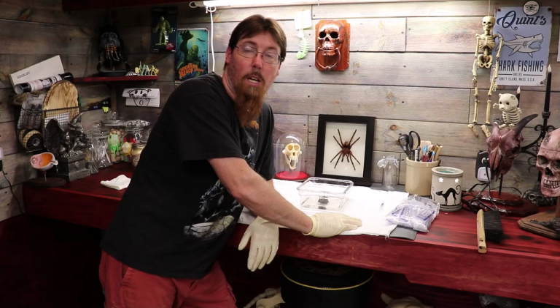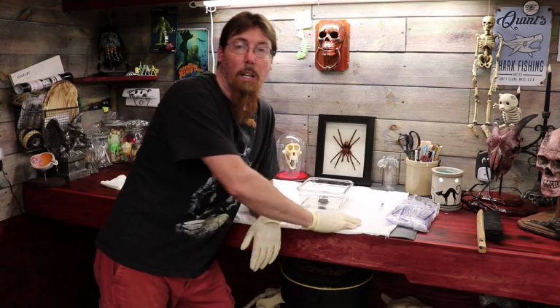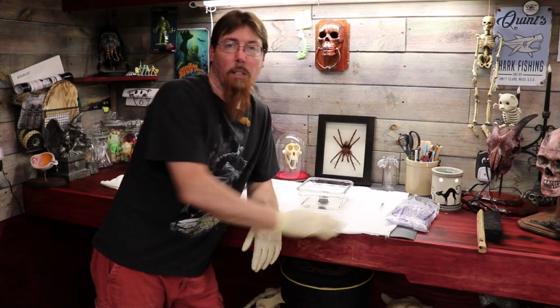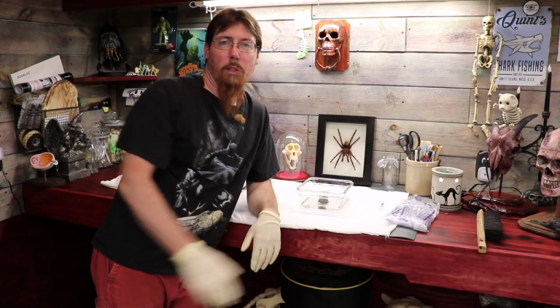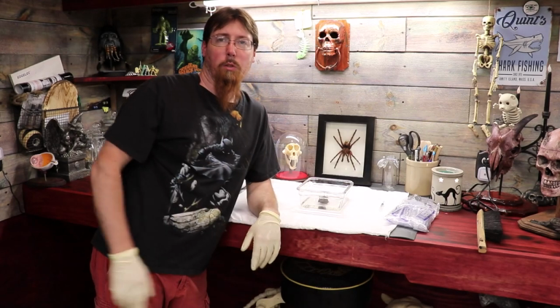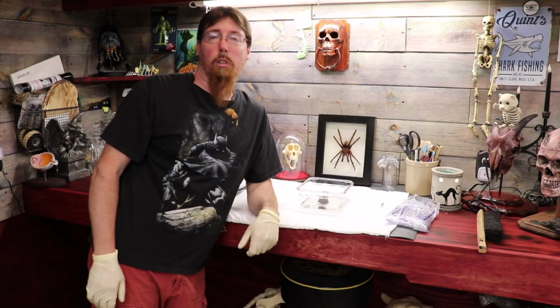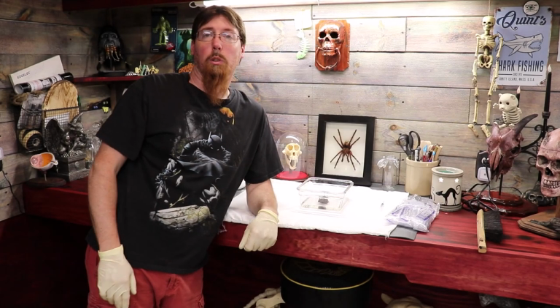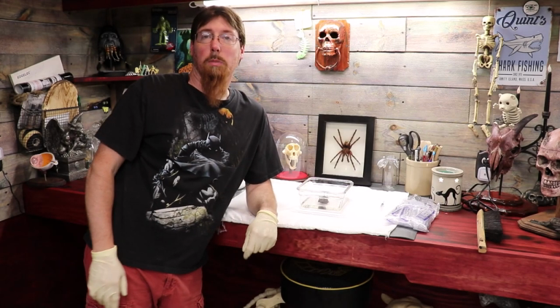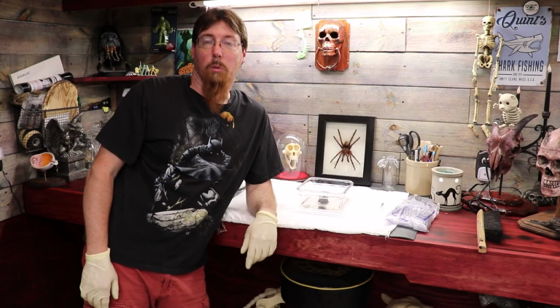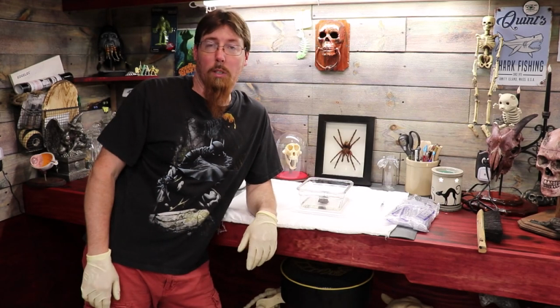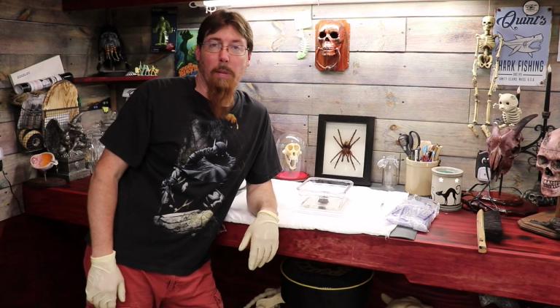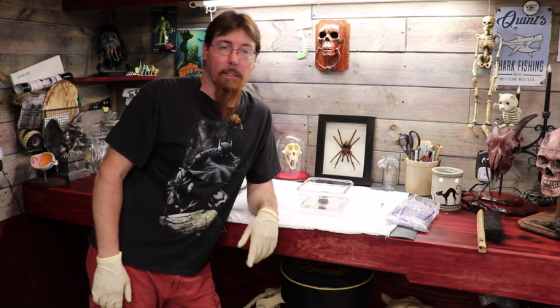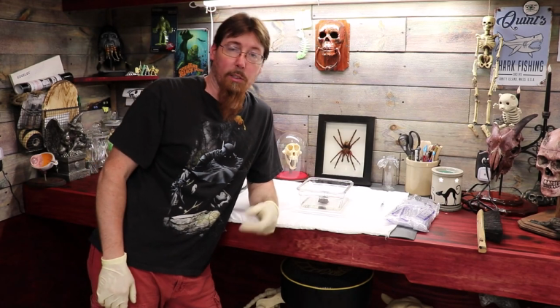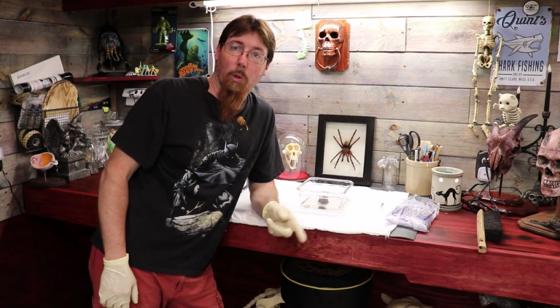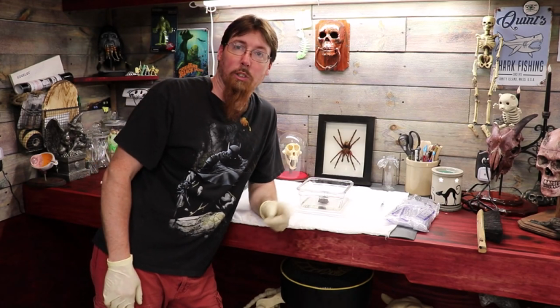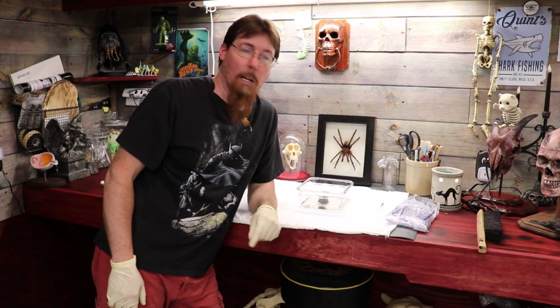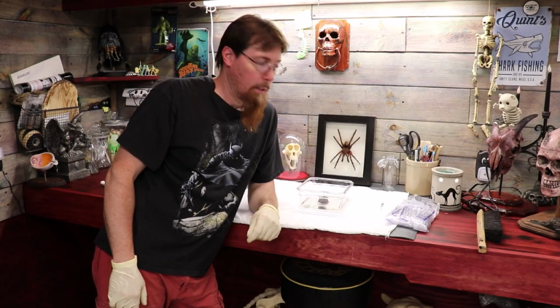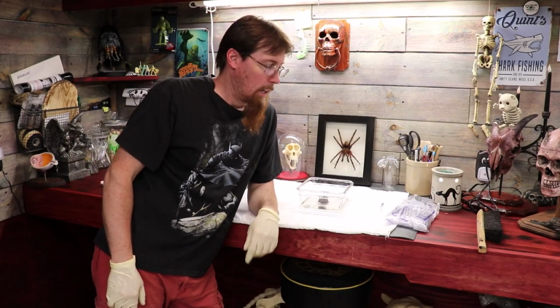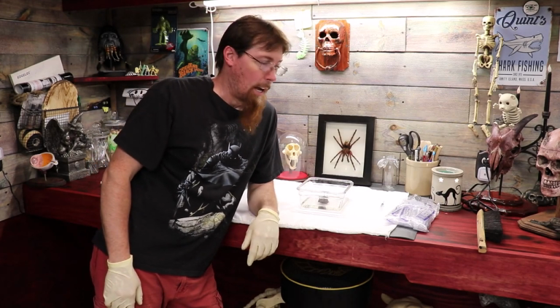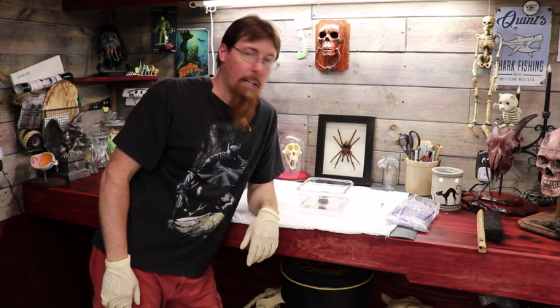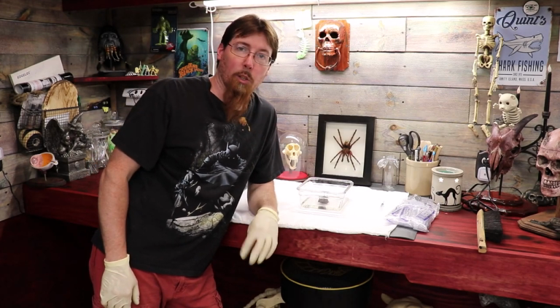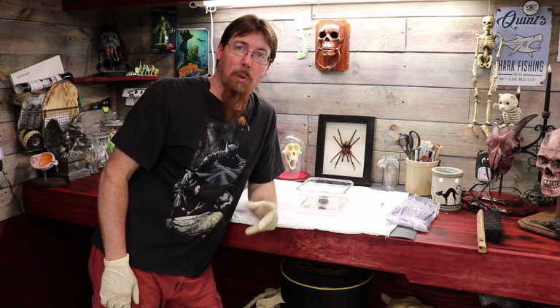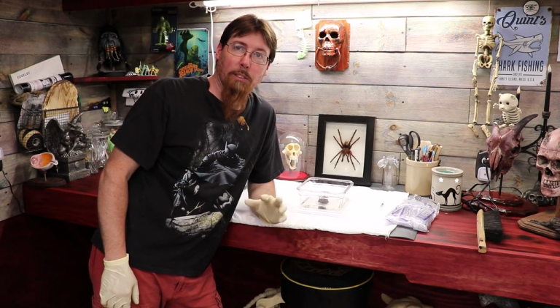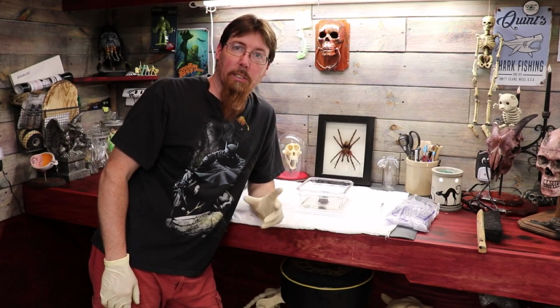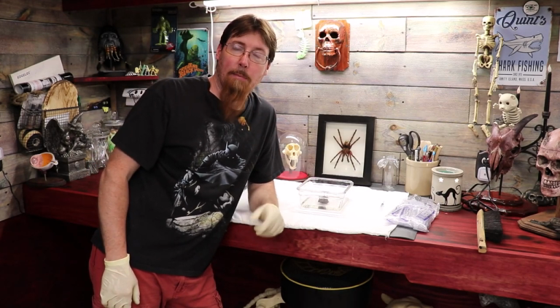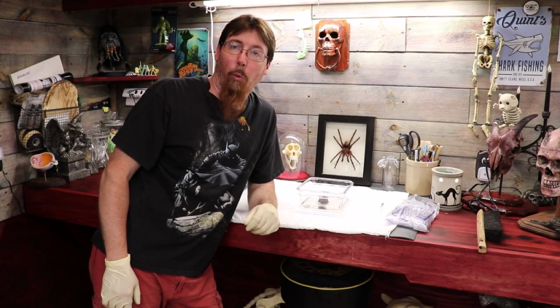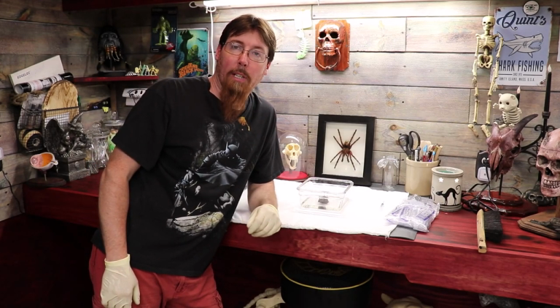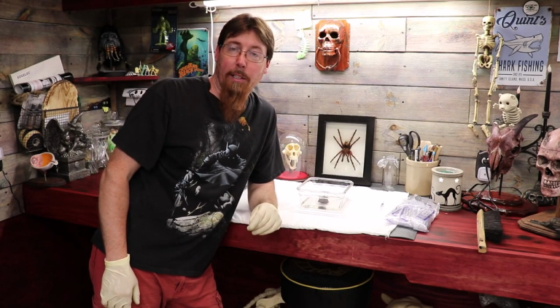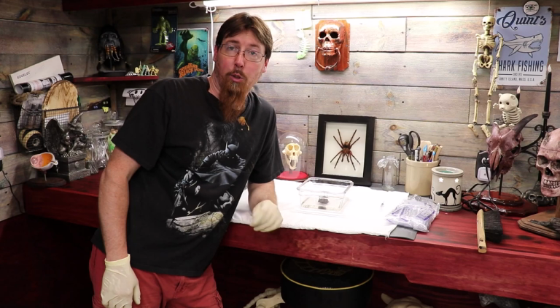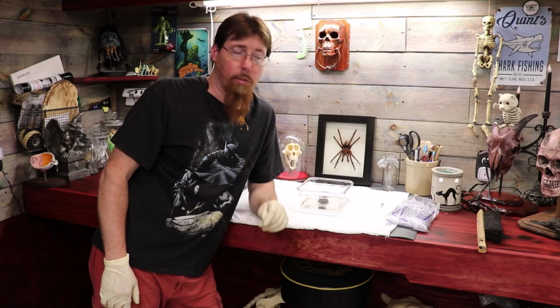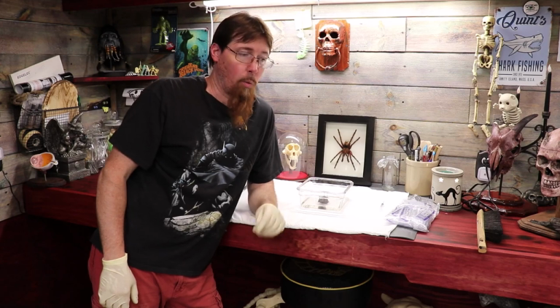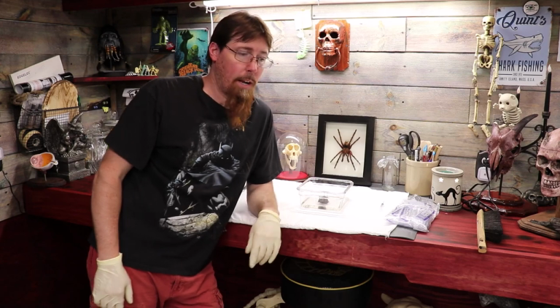Hello YouTube! Welcome back to the new workshop. I've got a little project today I've been wanting to do for a while.